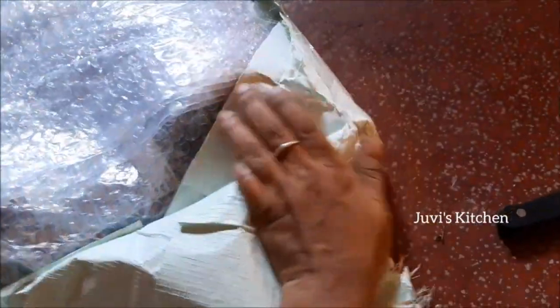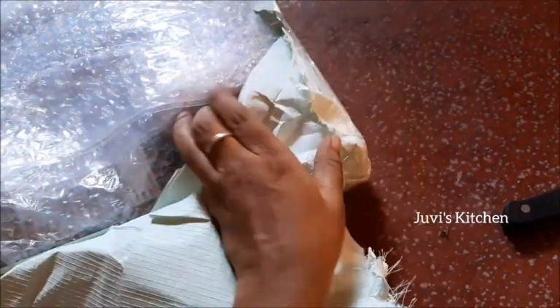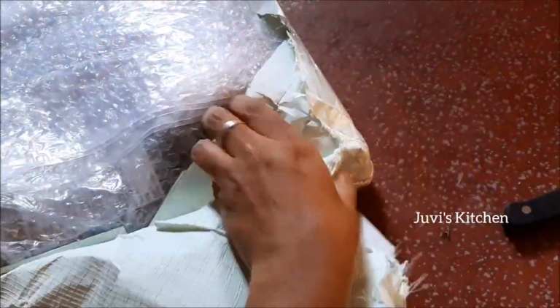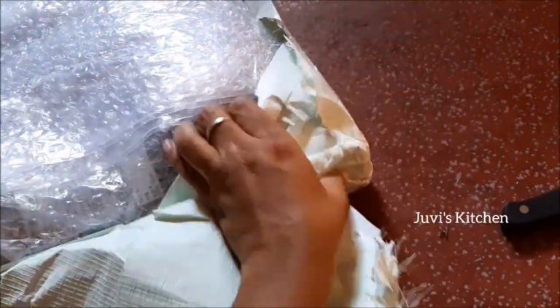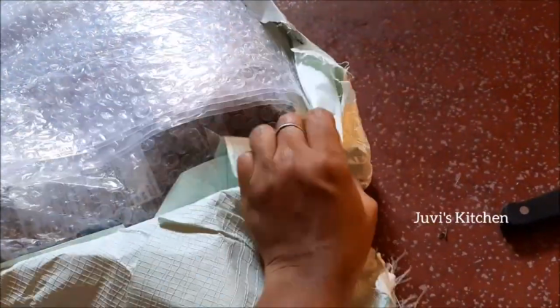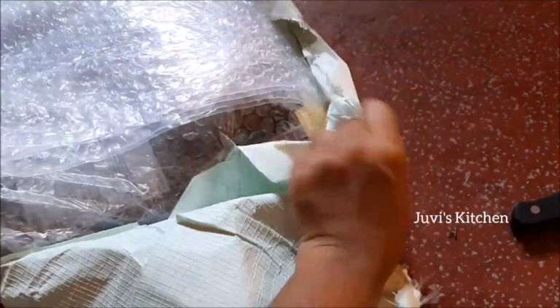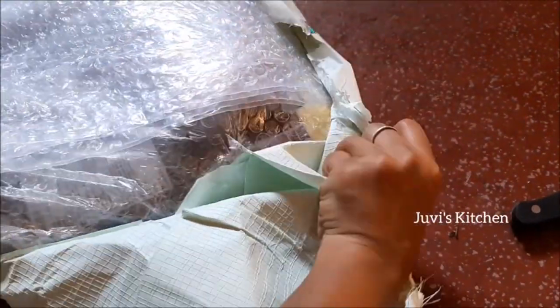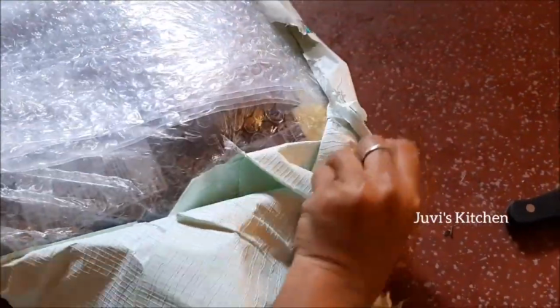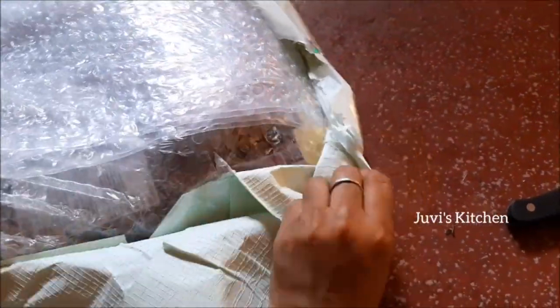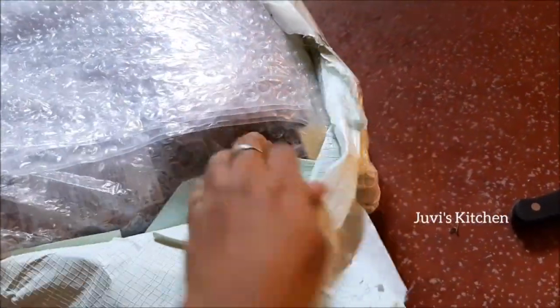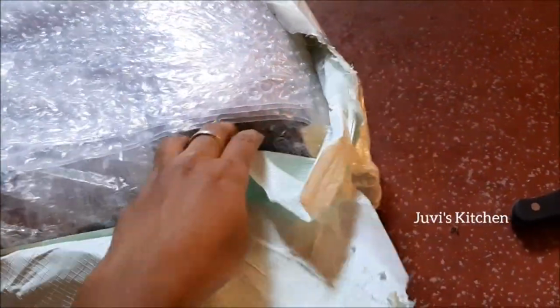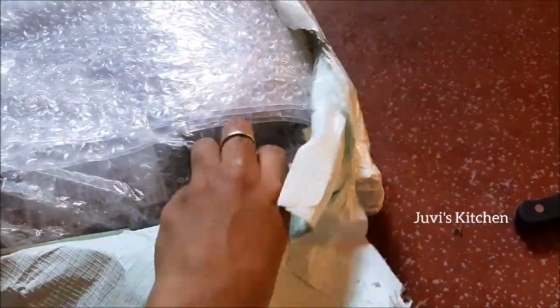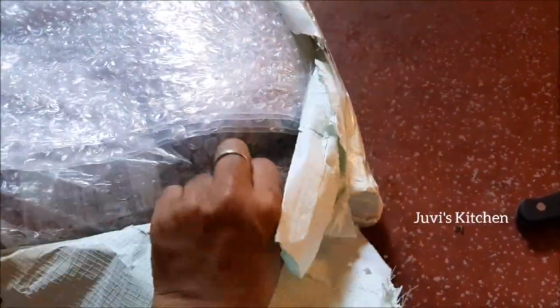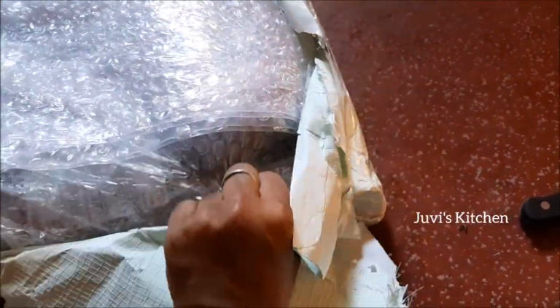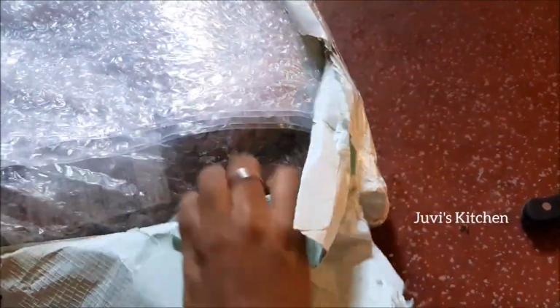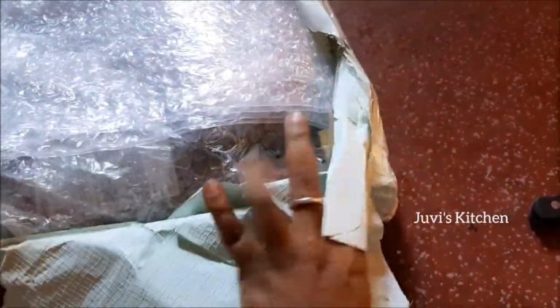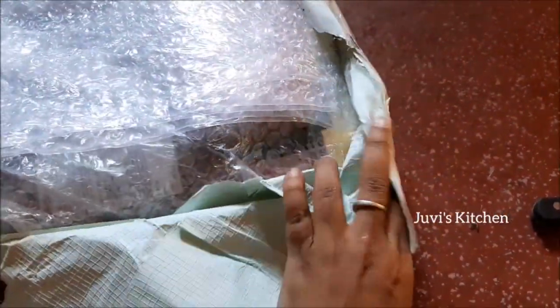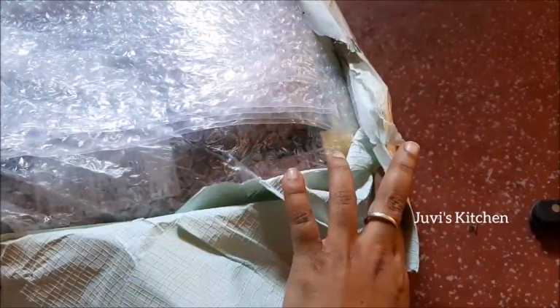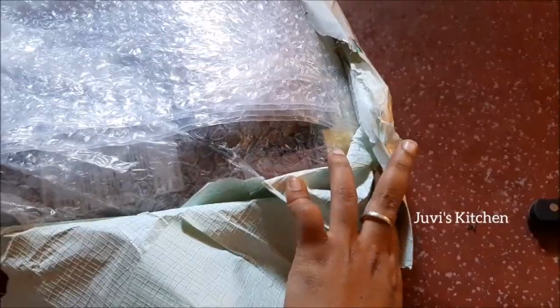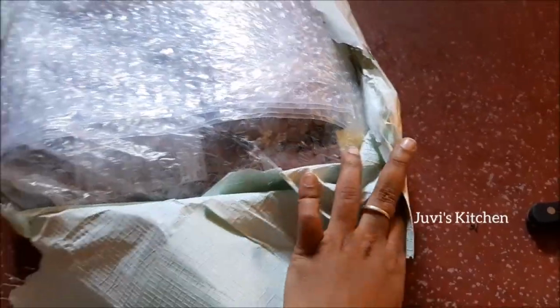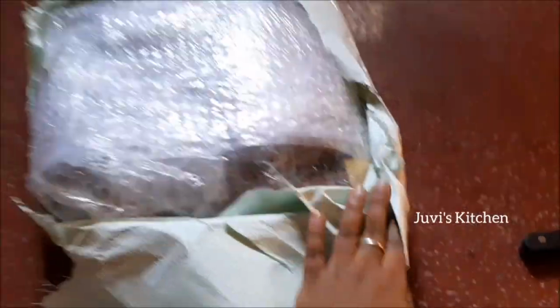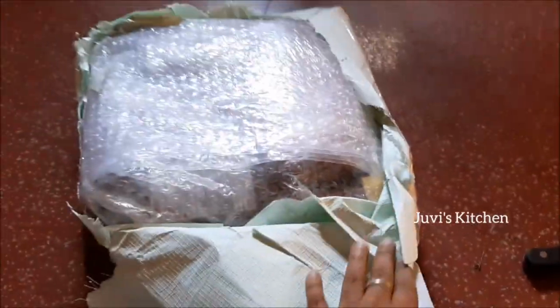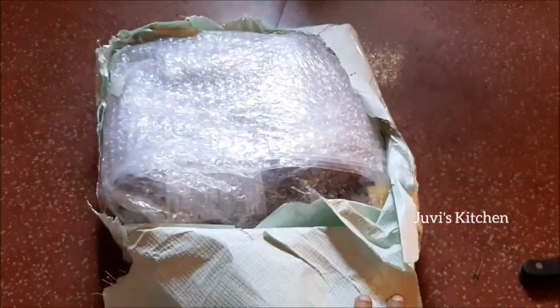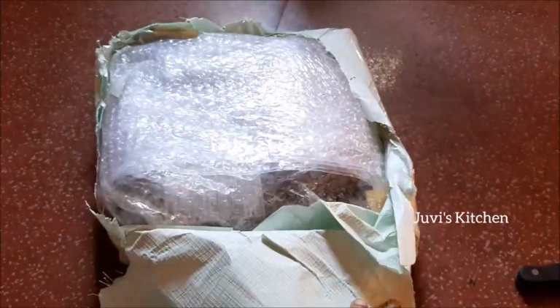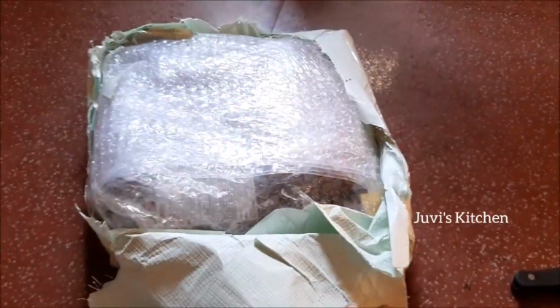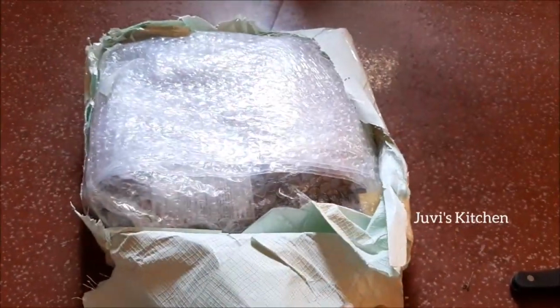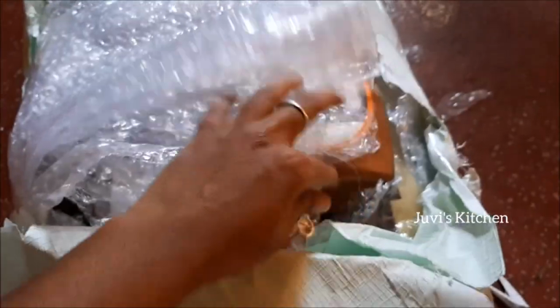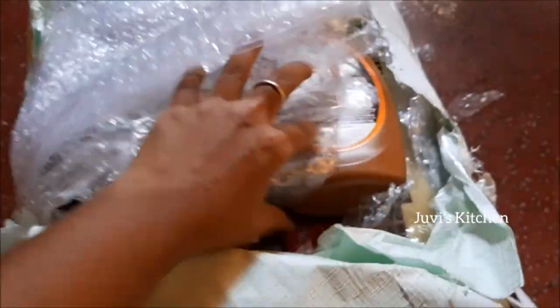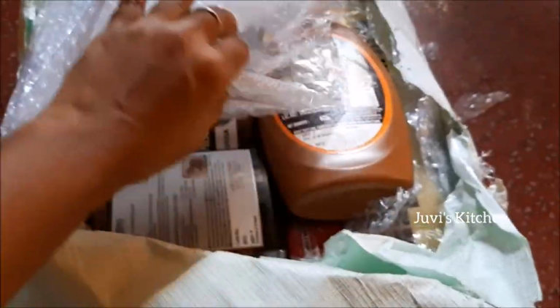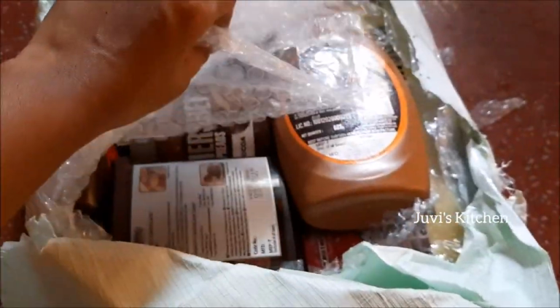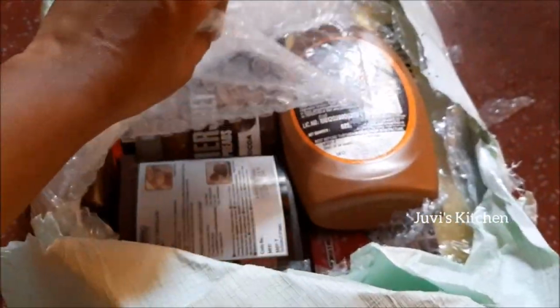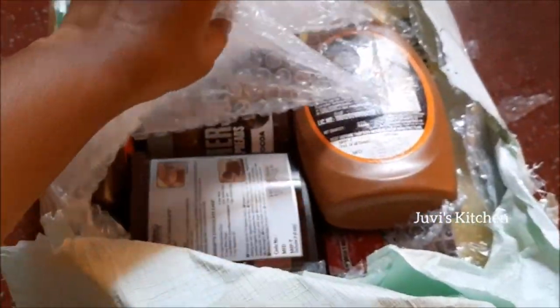I am going to open it using the bubble wrap. It is great.